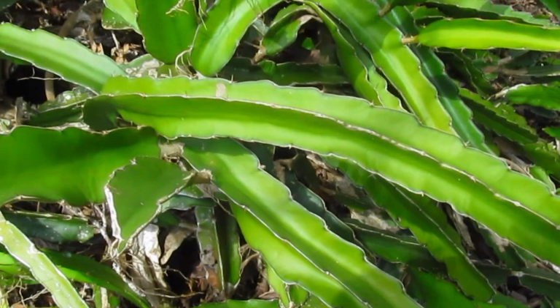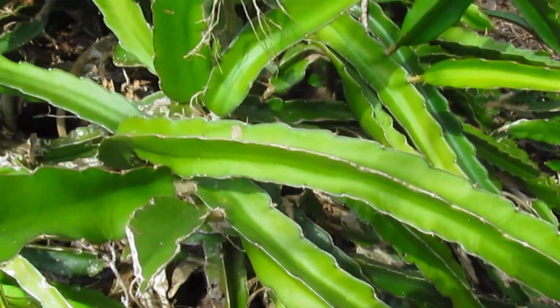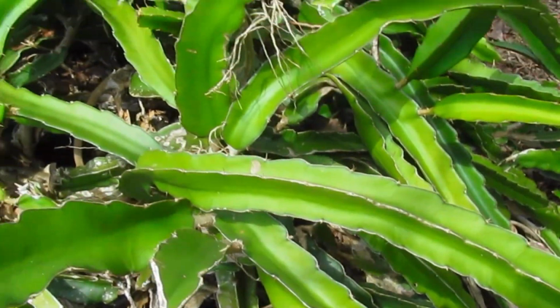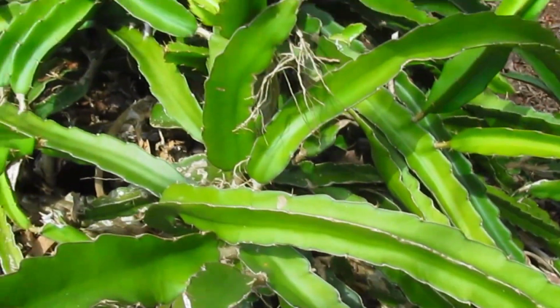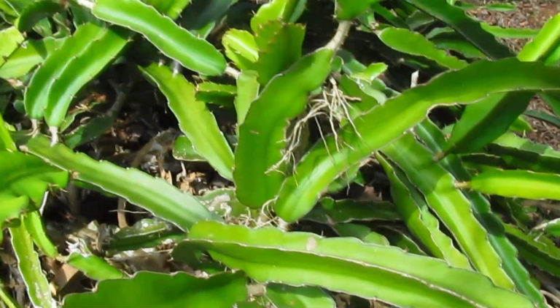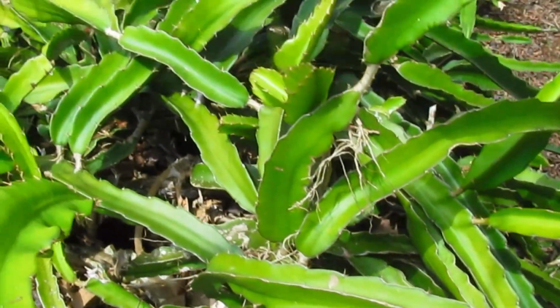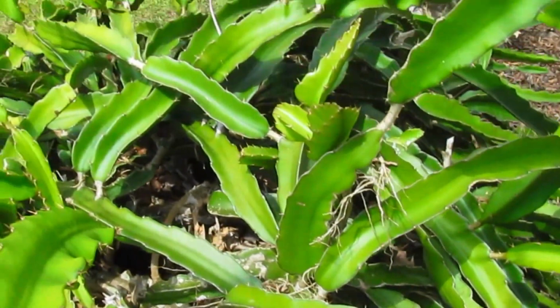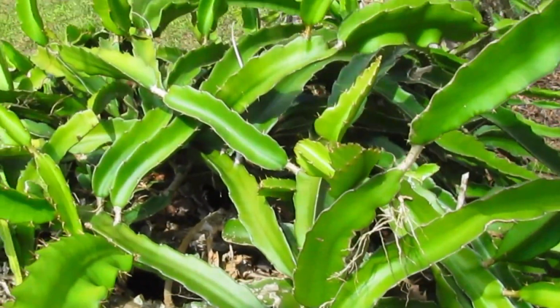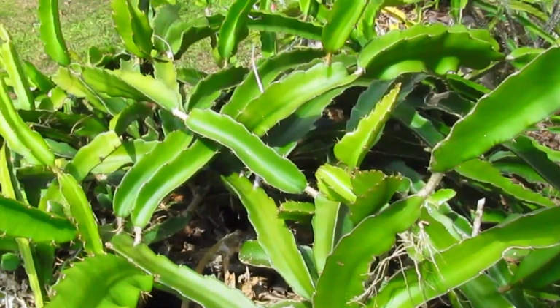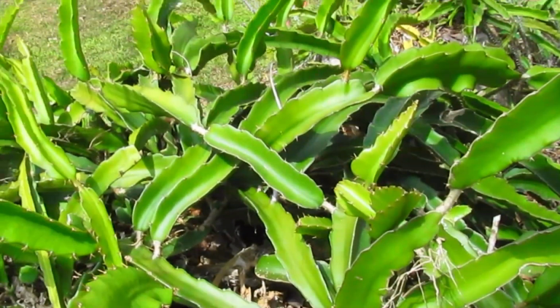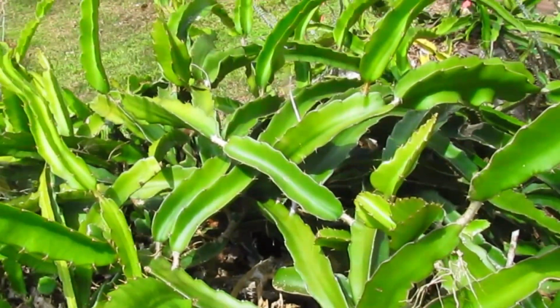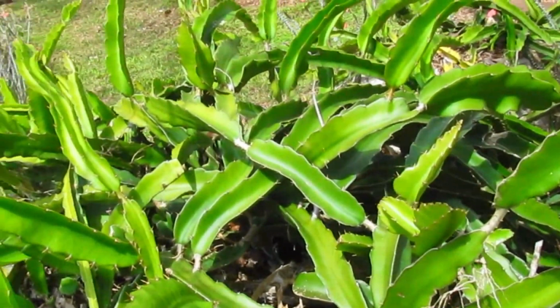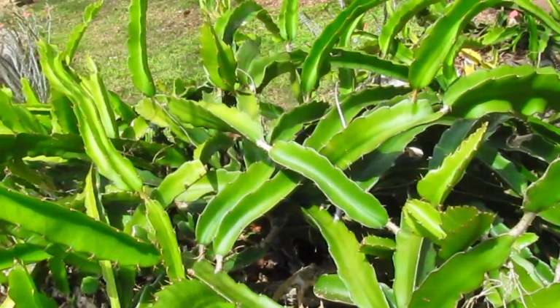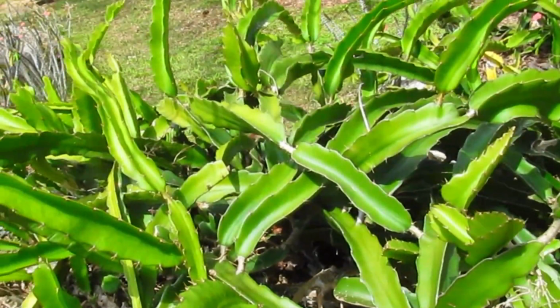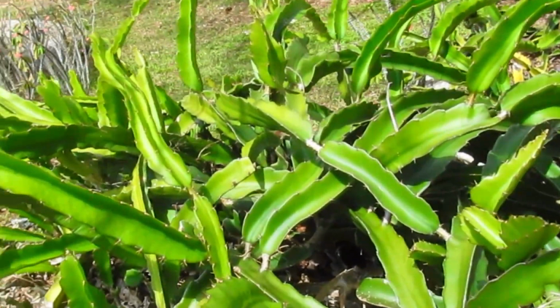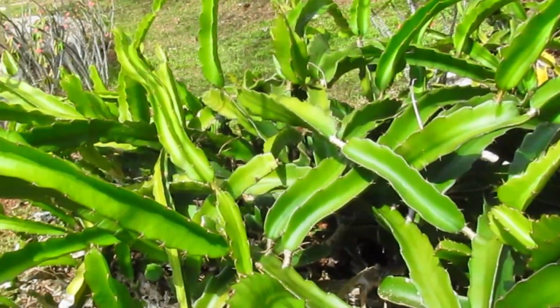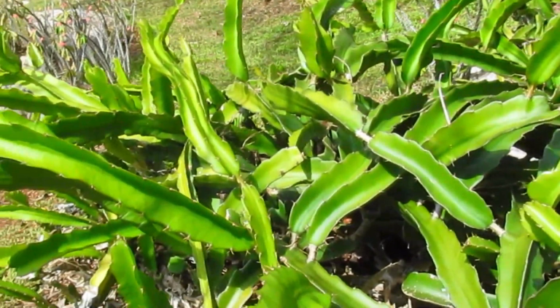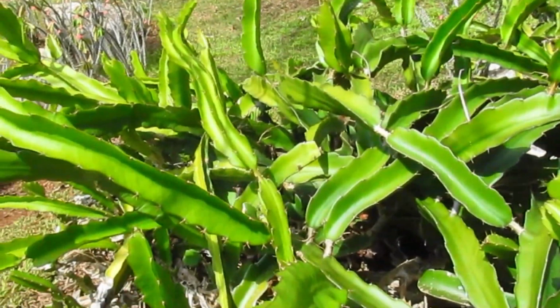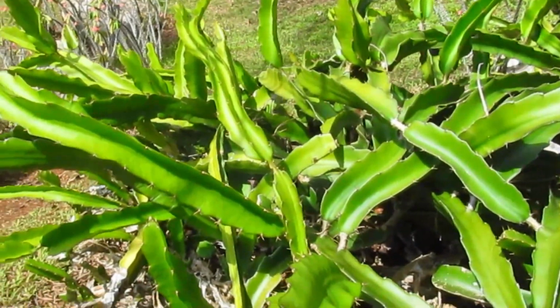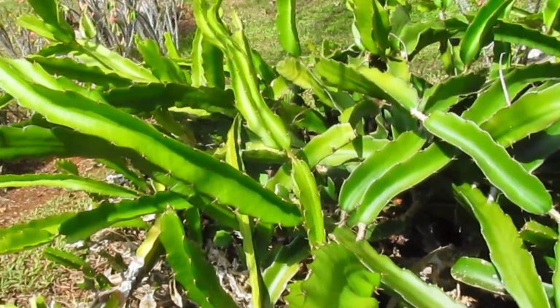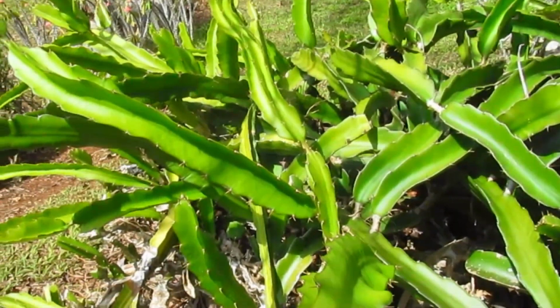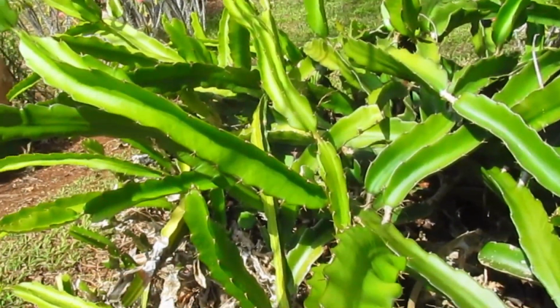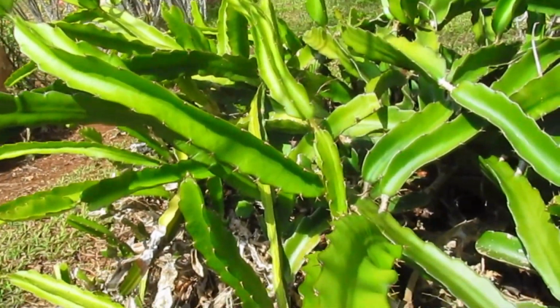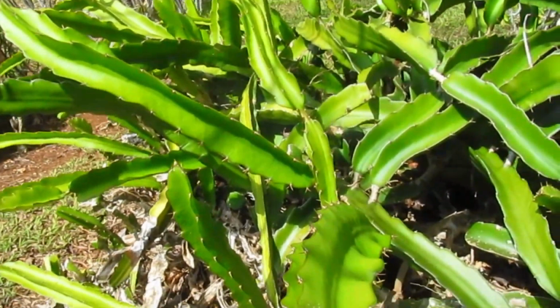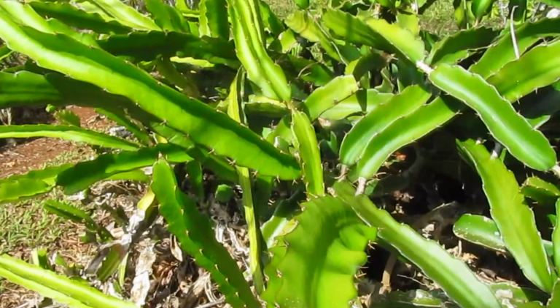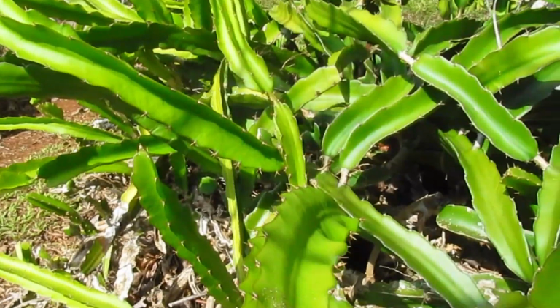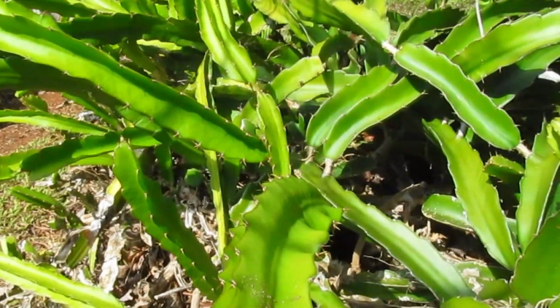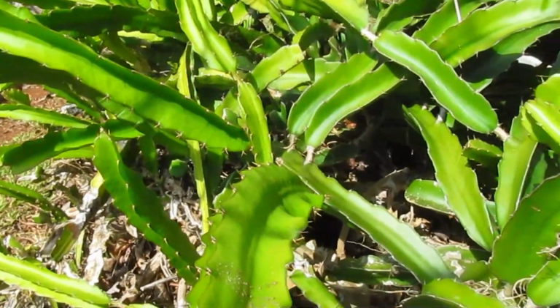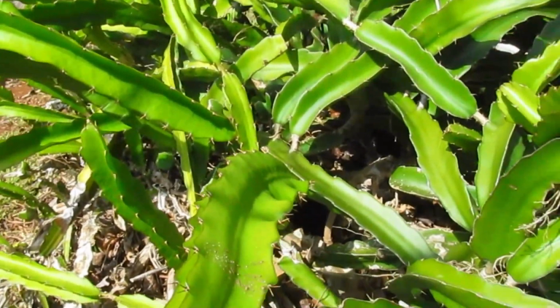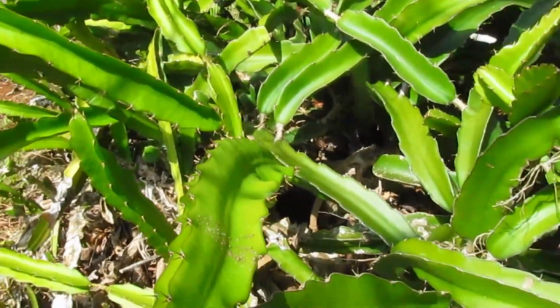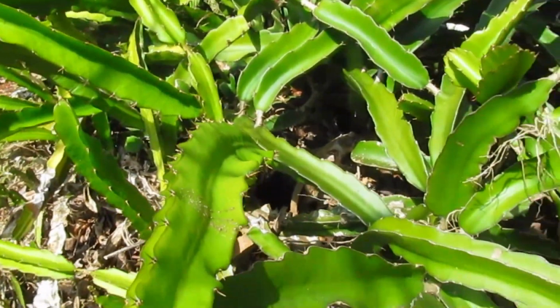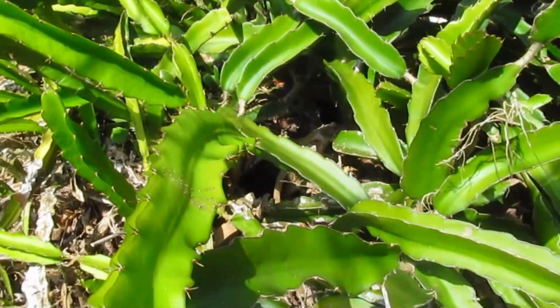So, can you grow dragon fruit in the UK? Maybe. You can try.